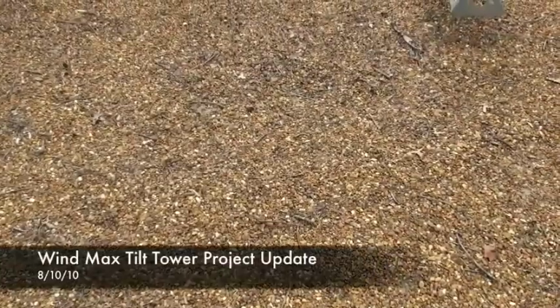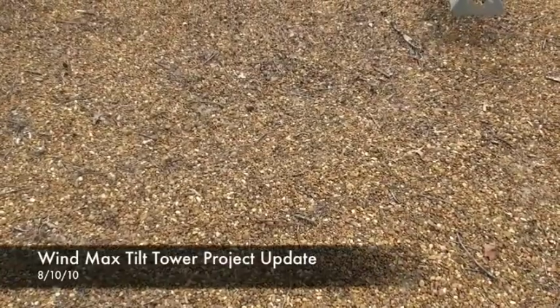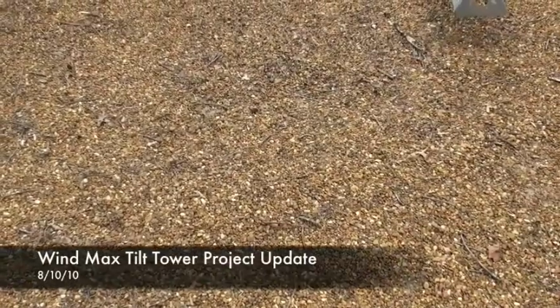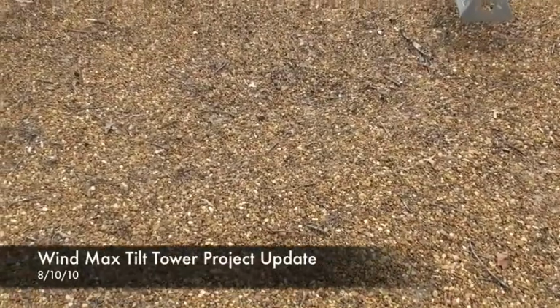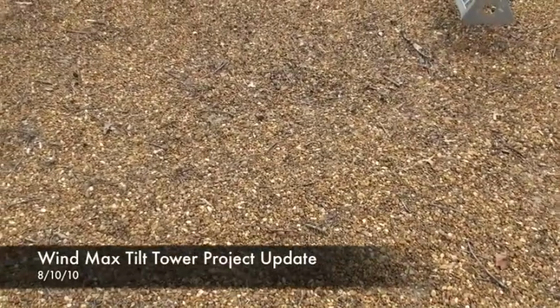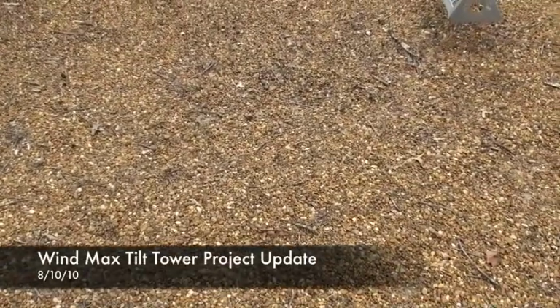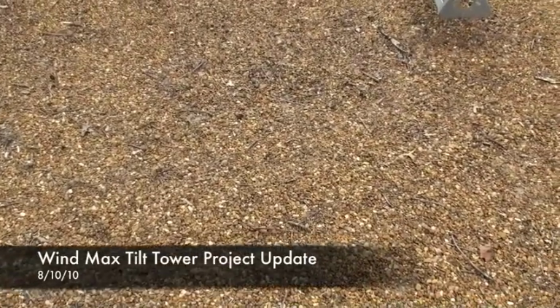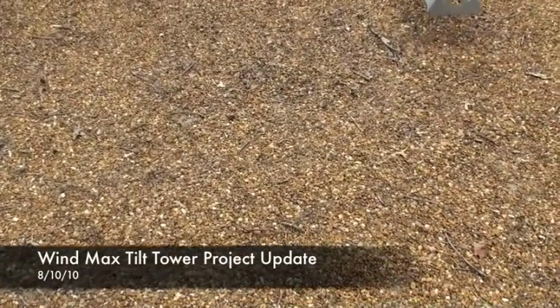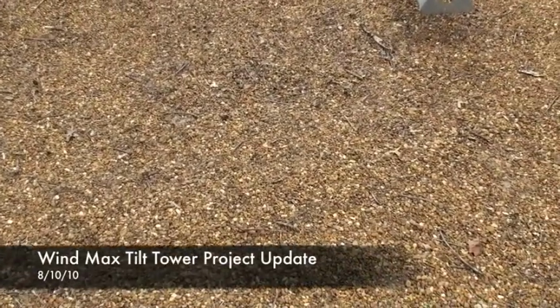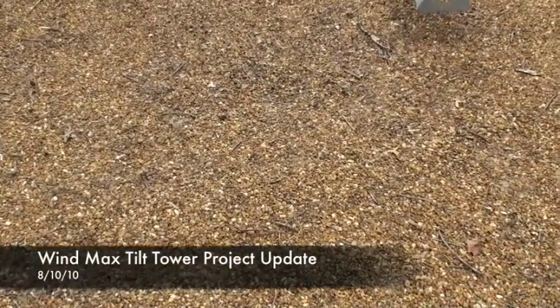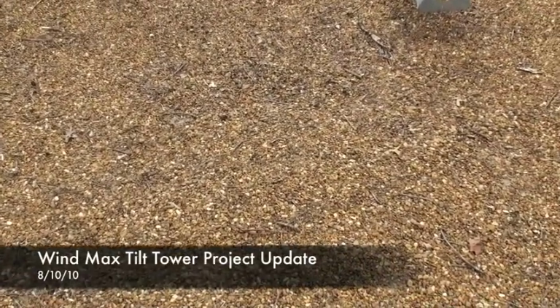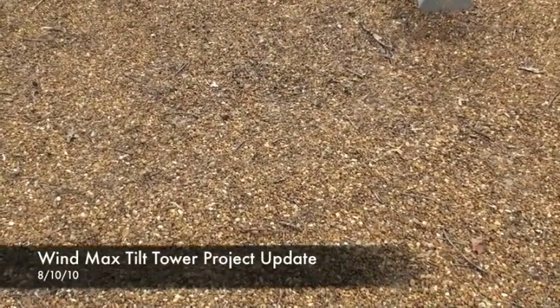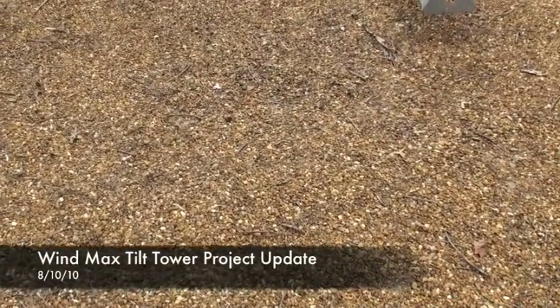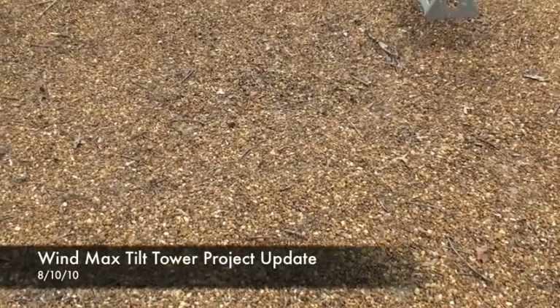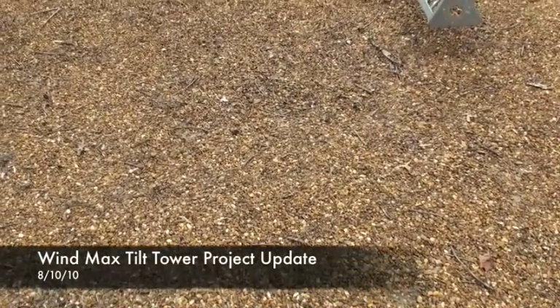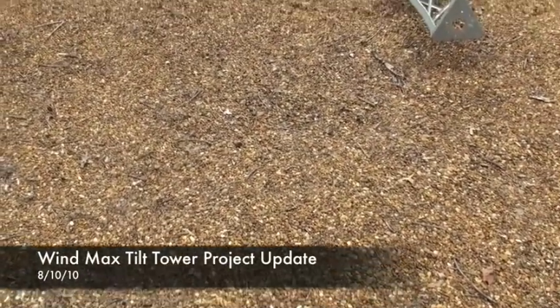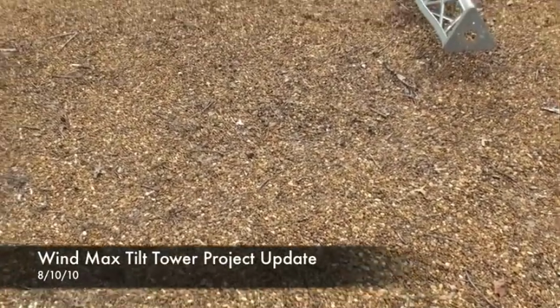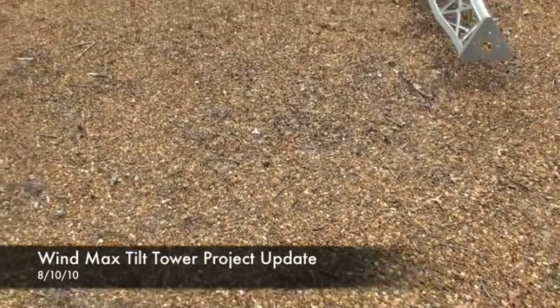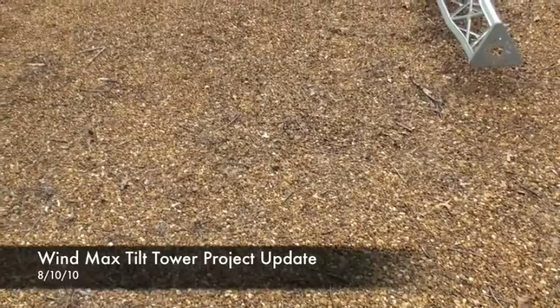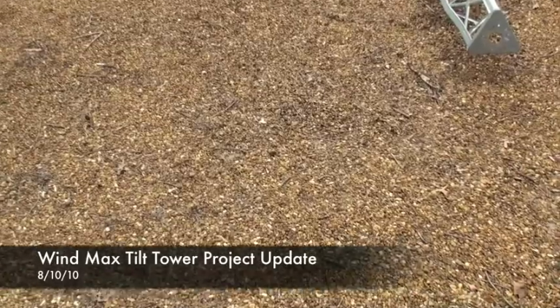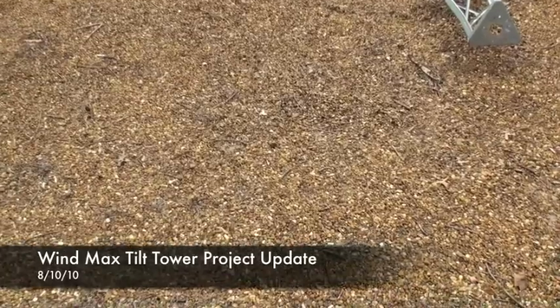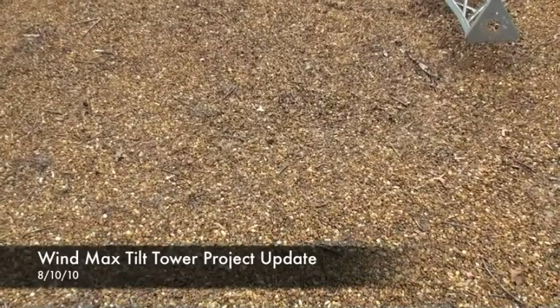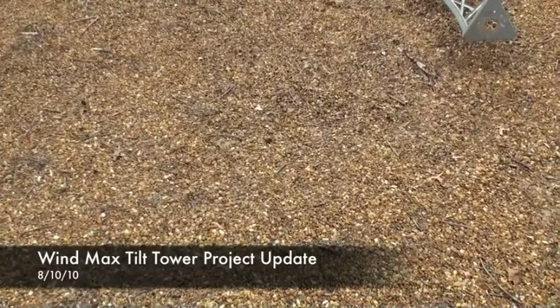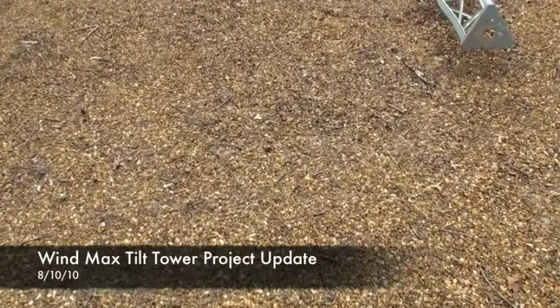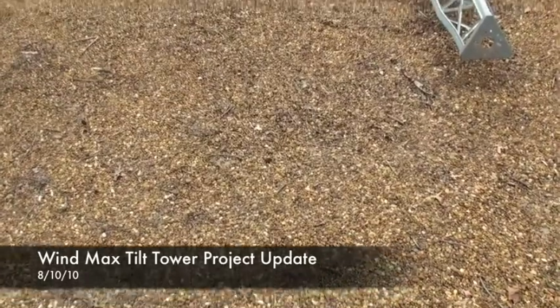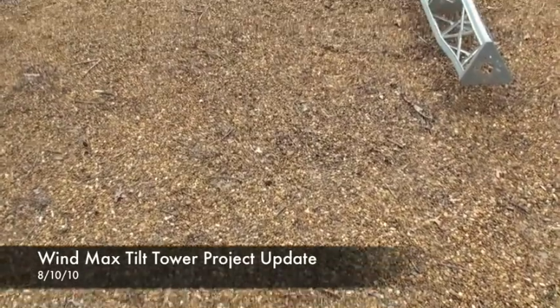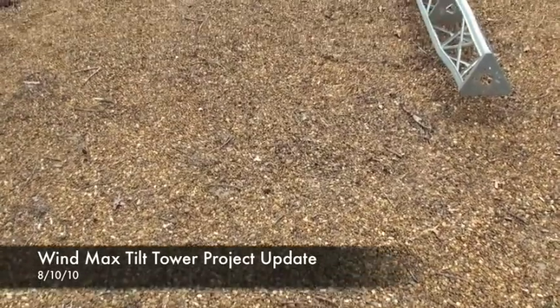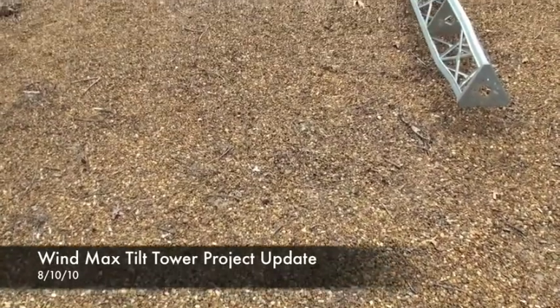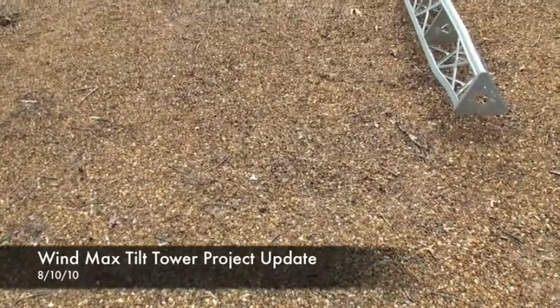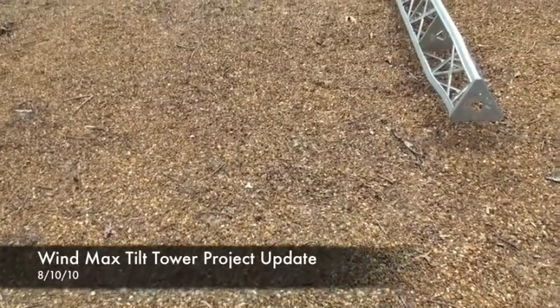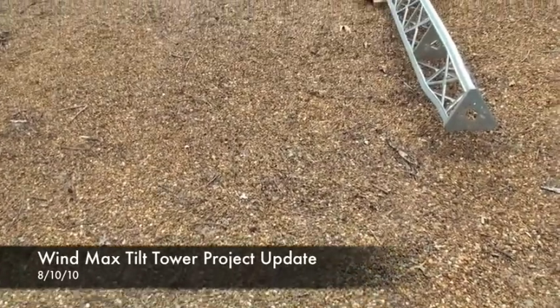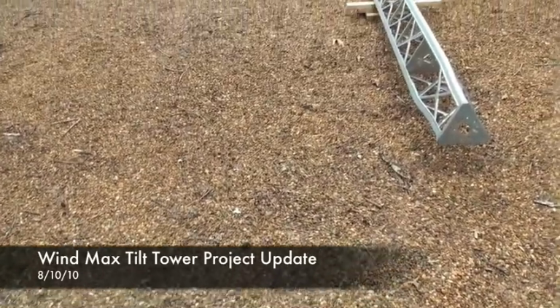Hi, this is James from North Mississippi again. Just want to do another update on my Winmex tower project.